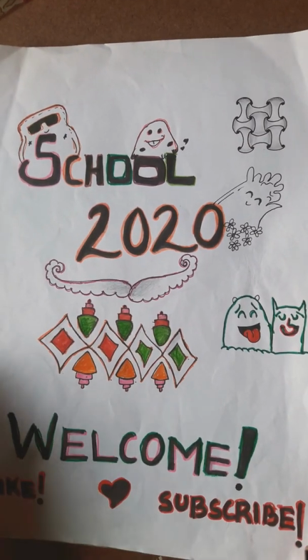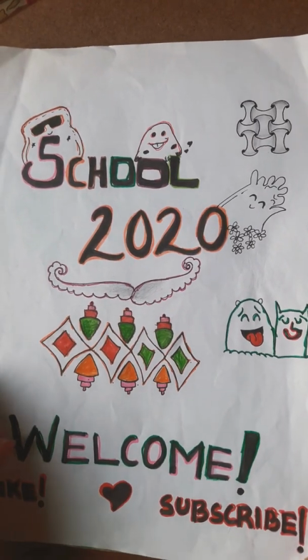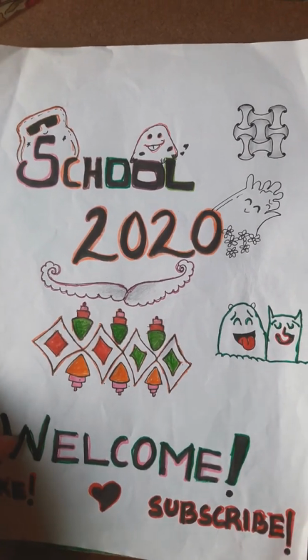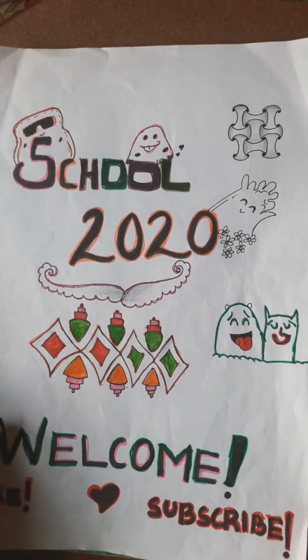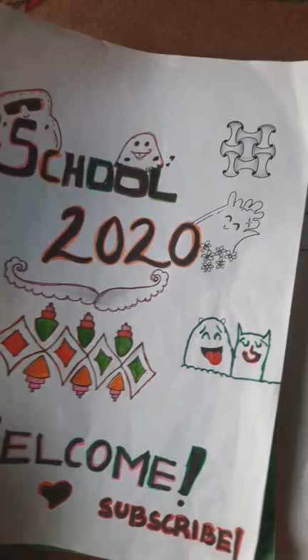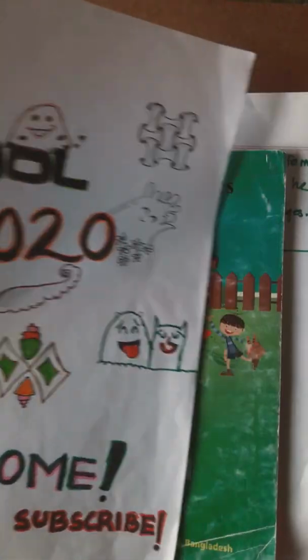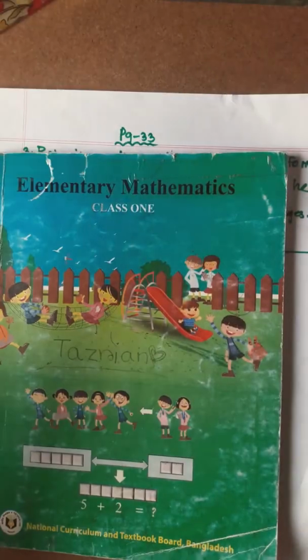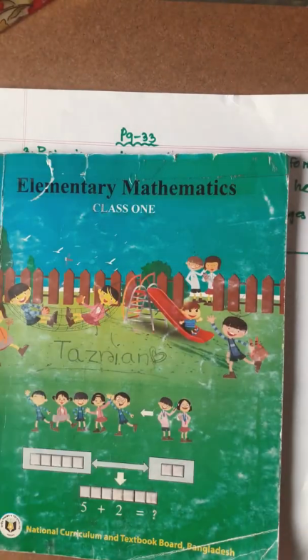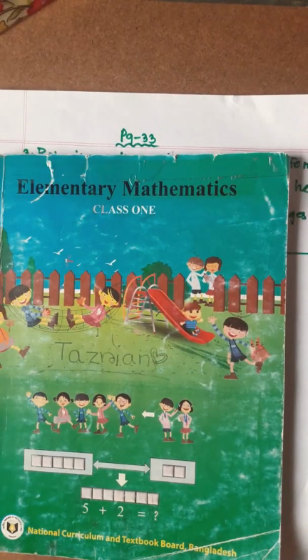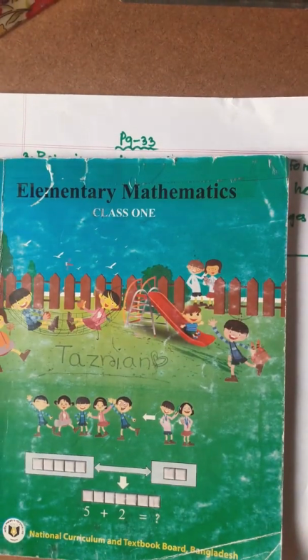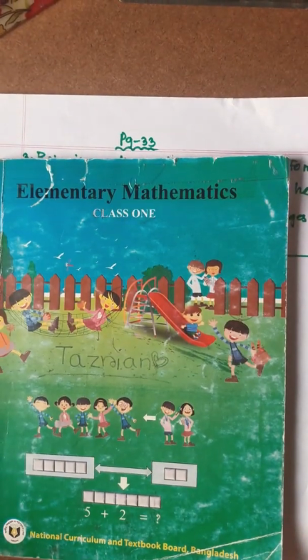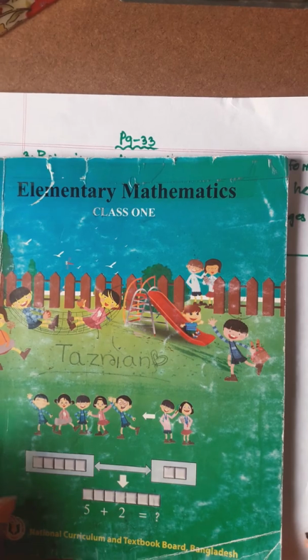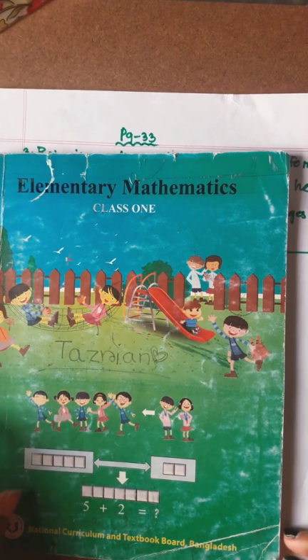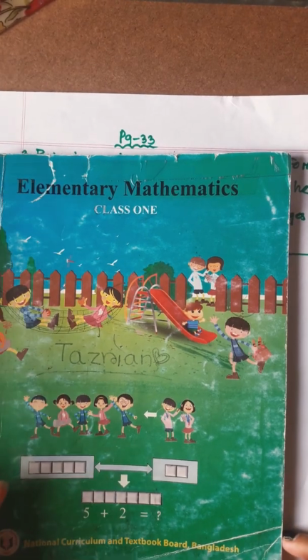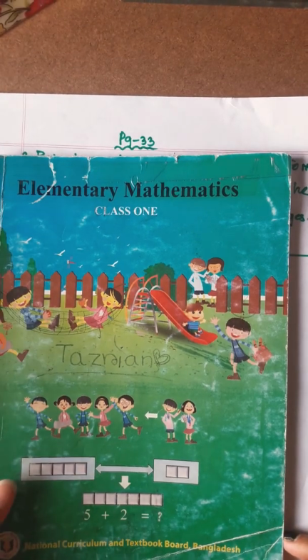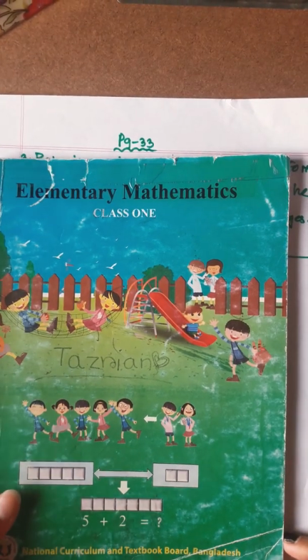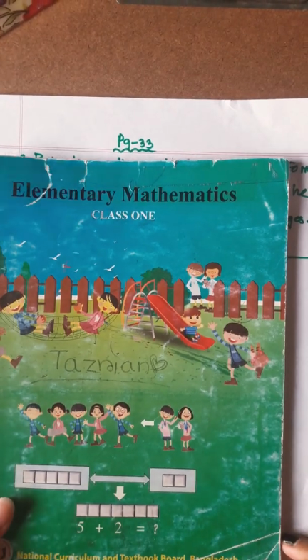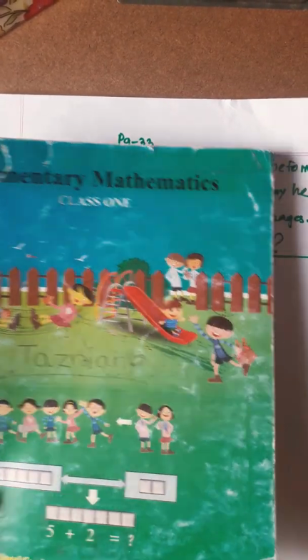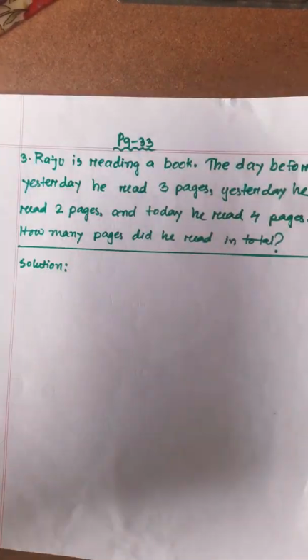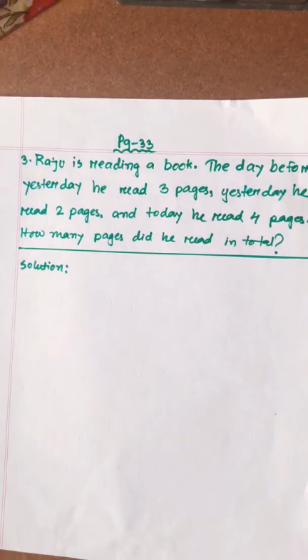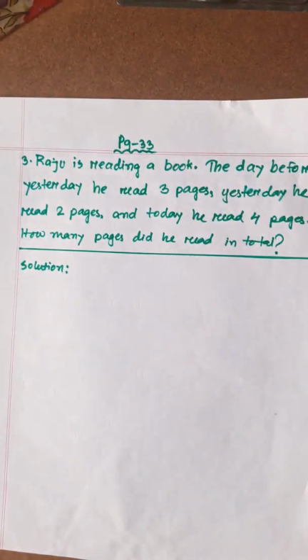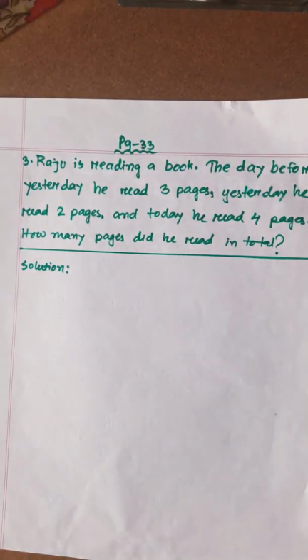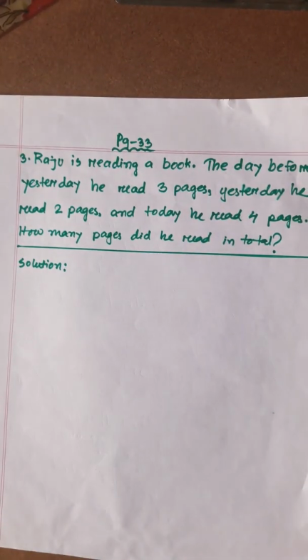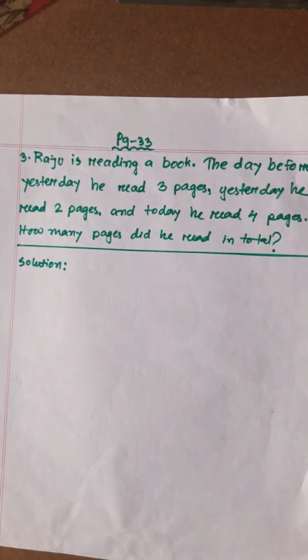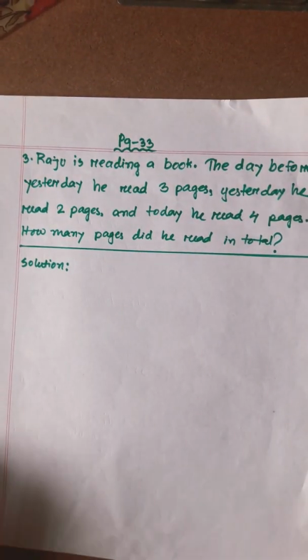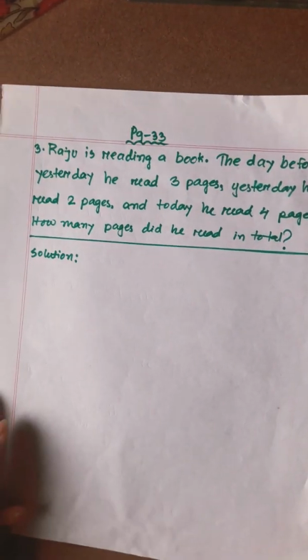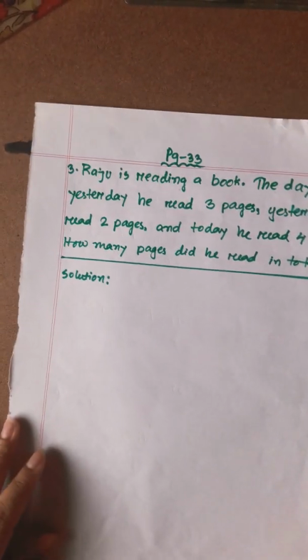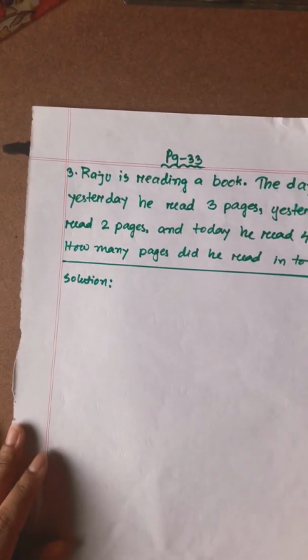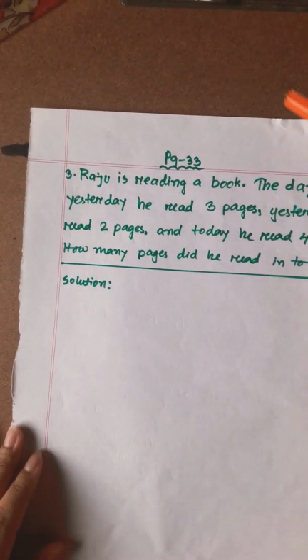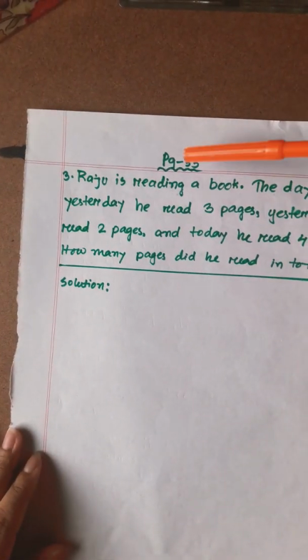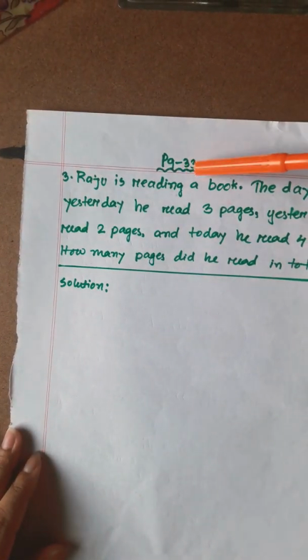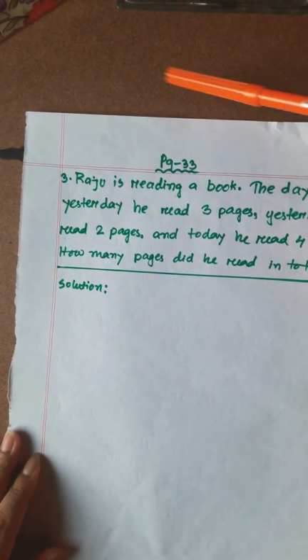Welcome to School 2020. Today we are going to go to elementary mathematics class 1. You are going to go to page 33.